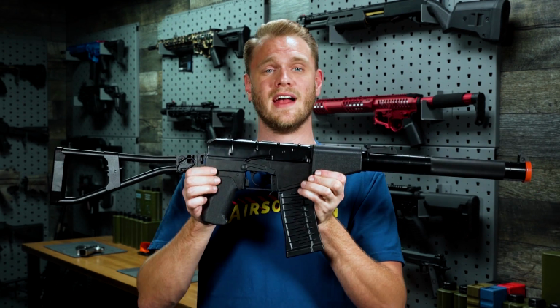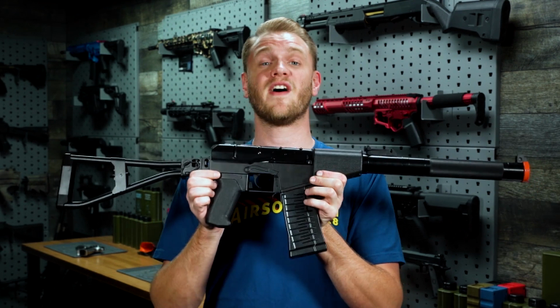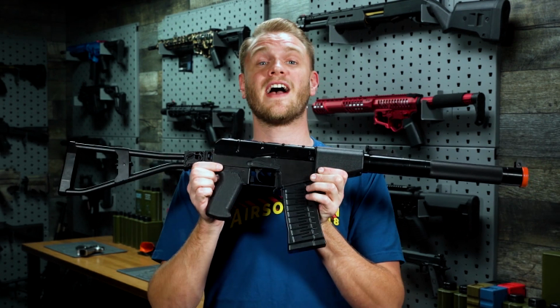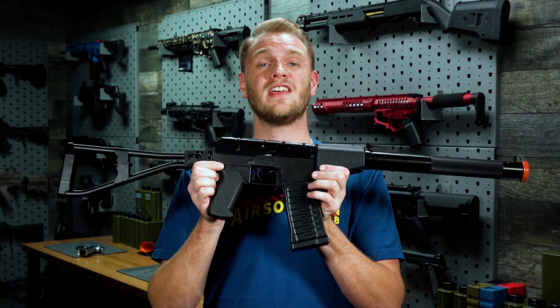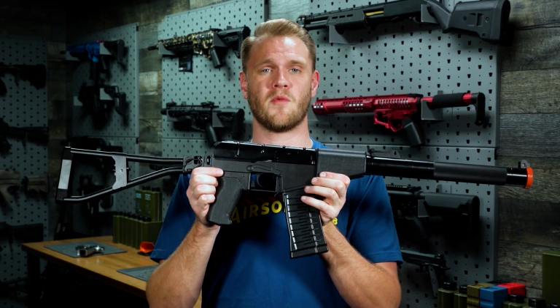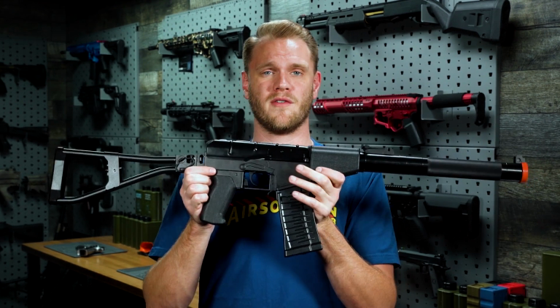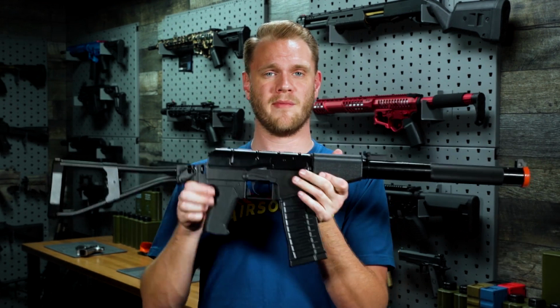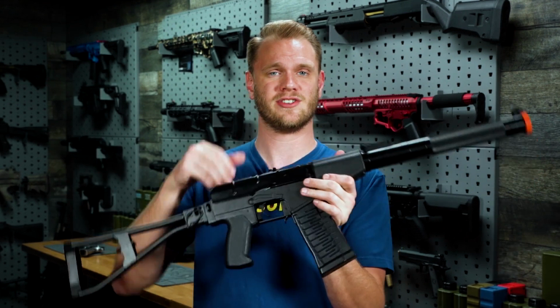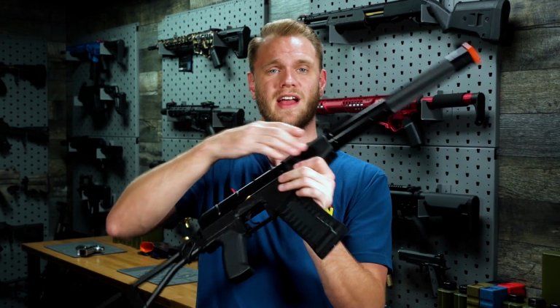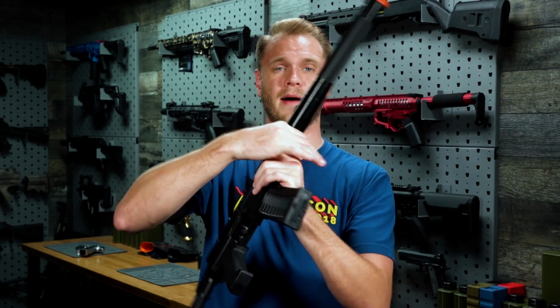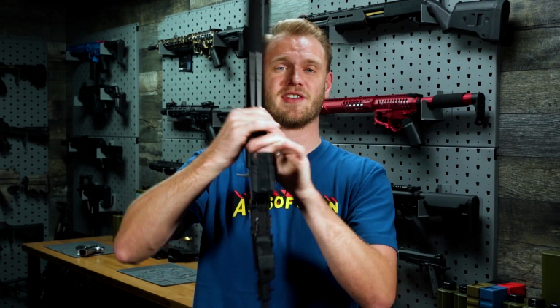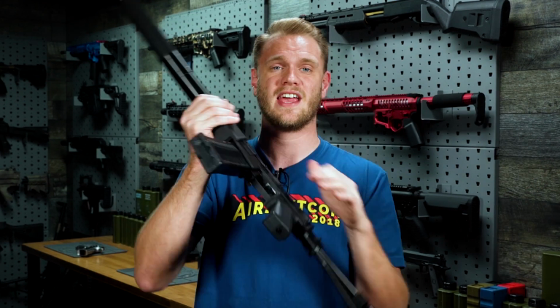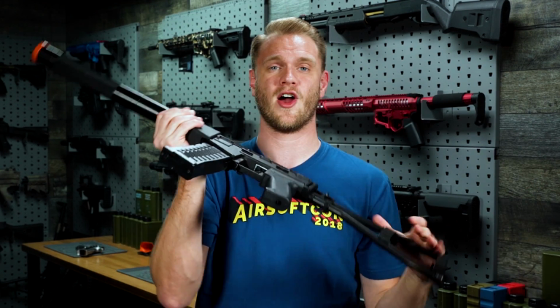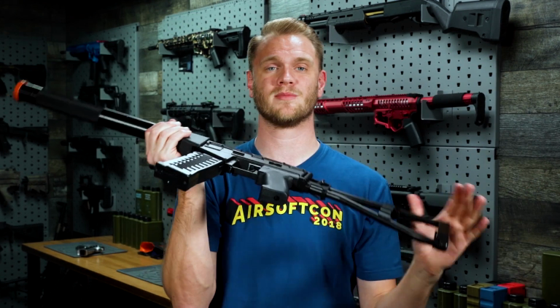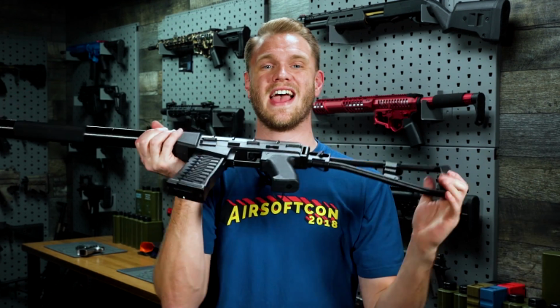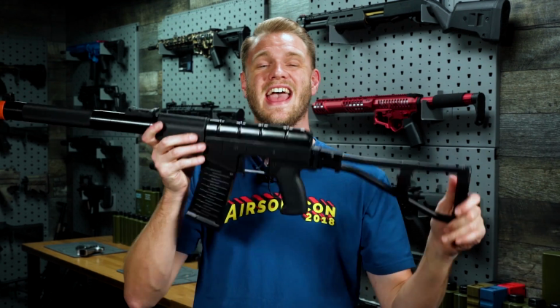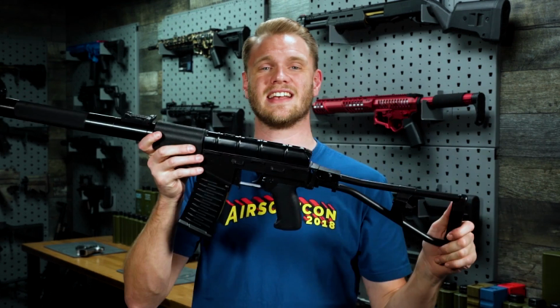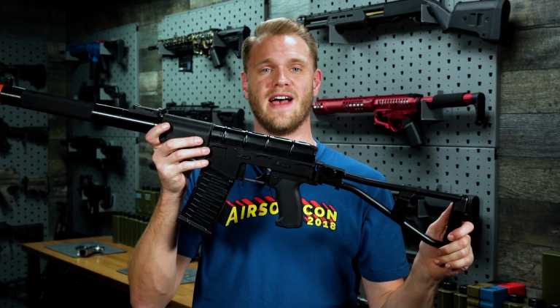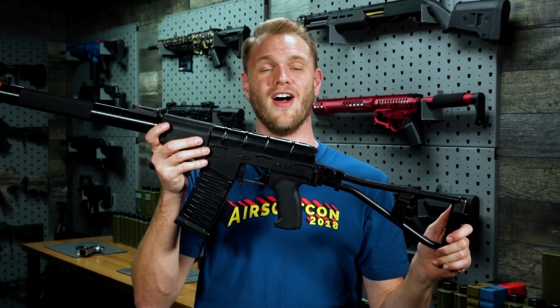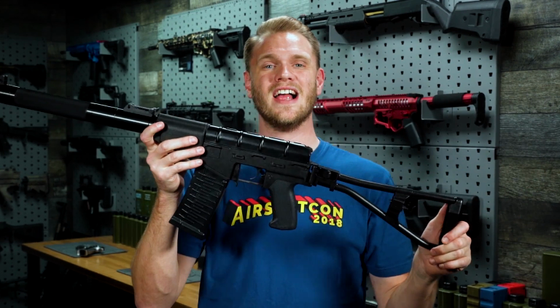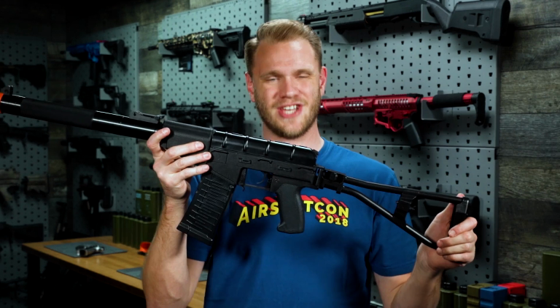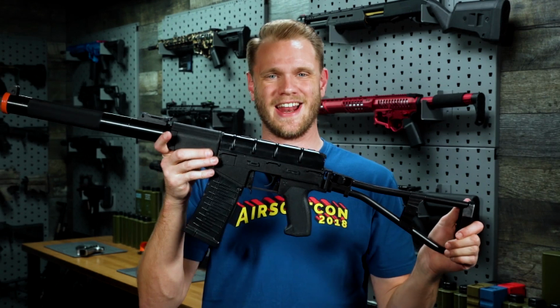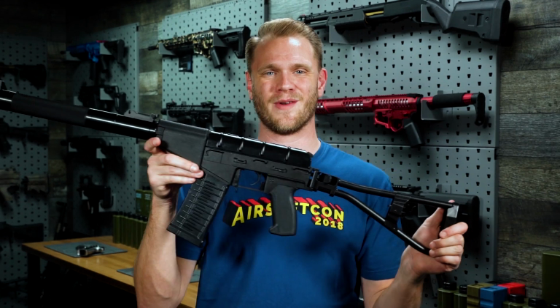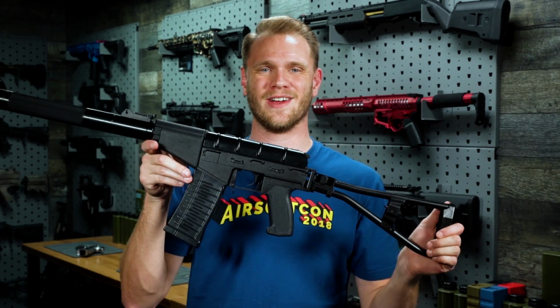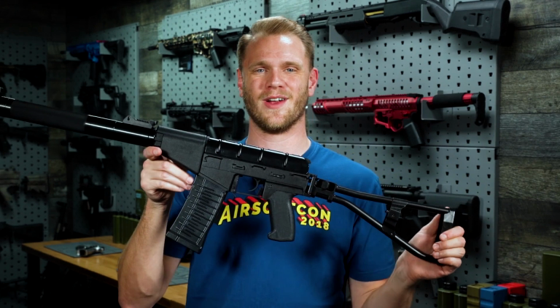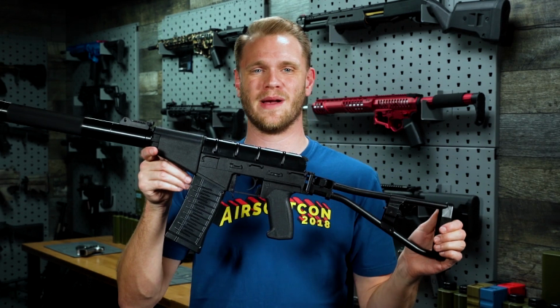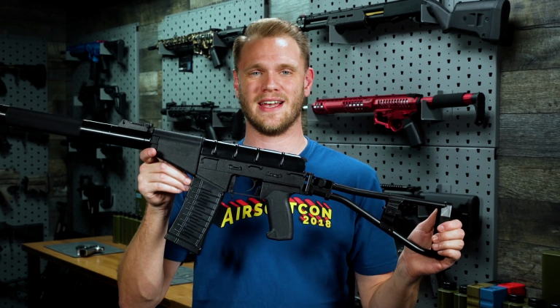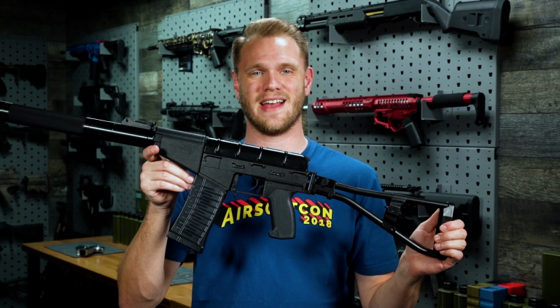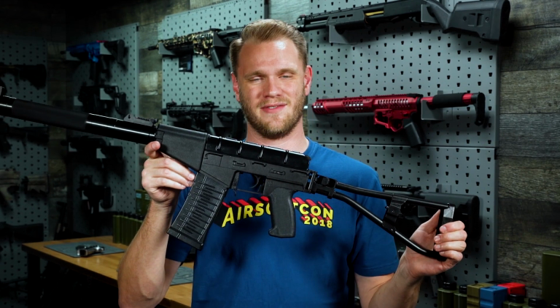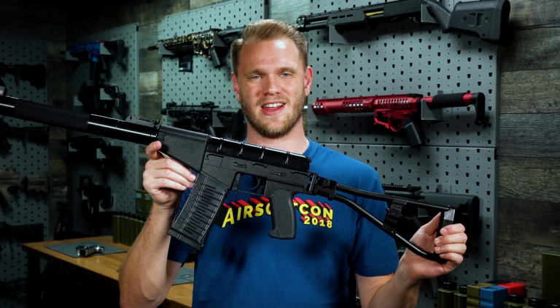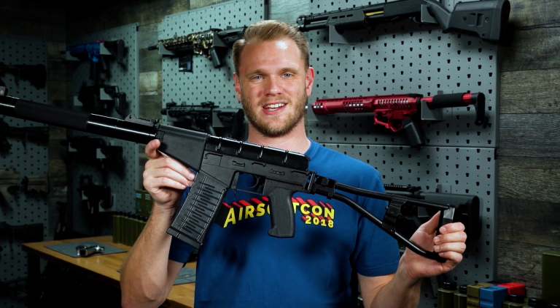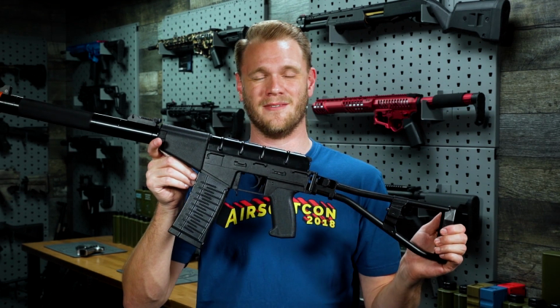To find out even more information about the King Arms AS VAL, check it out right here on our website at ebig.com.